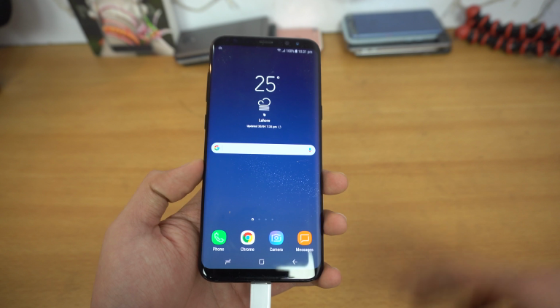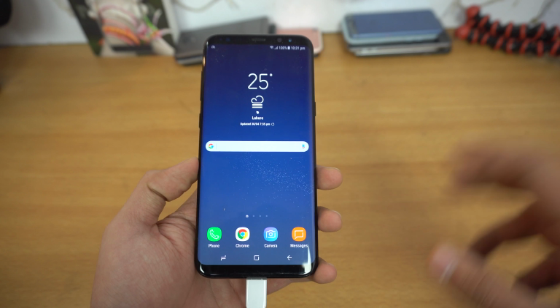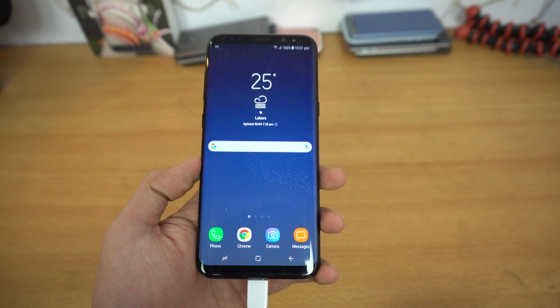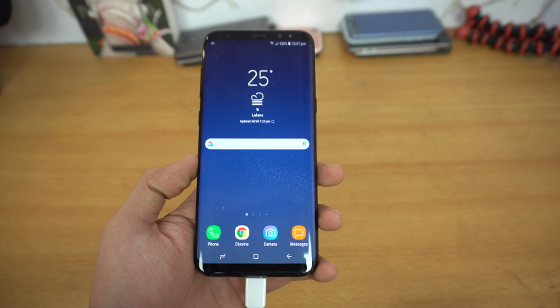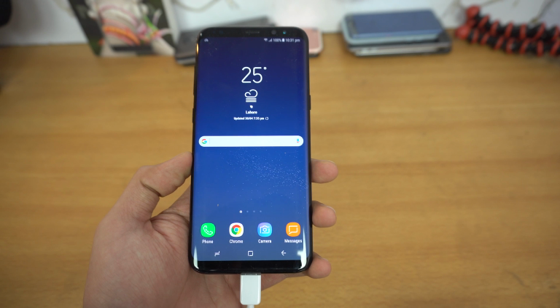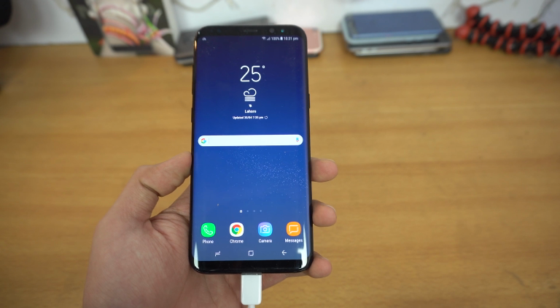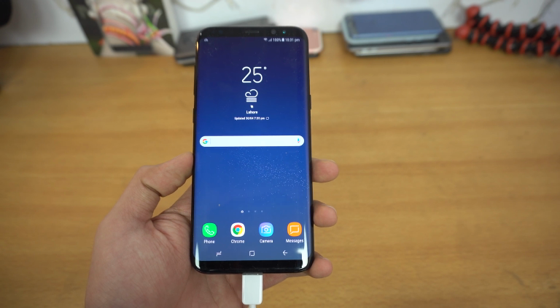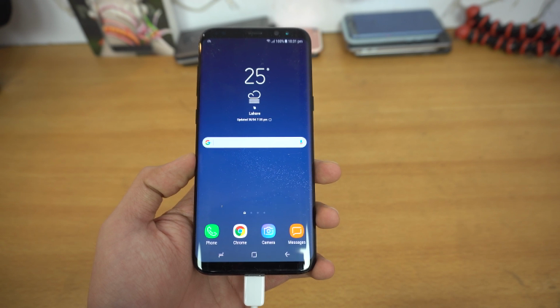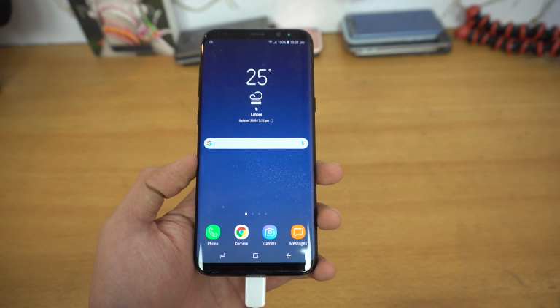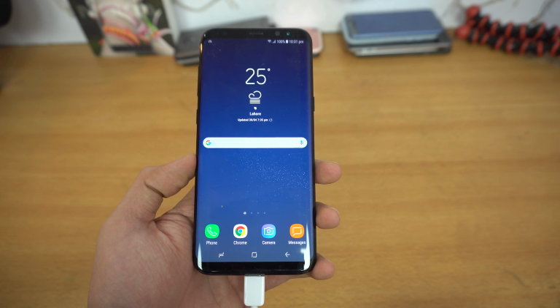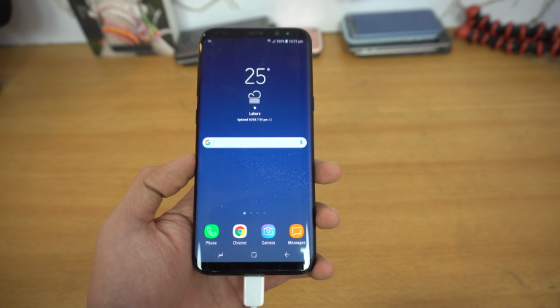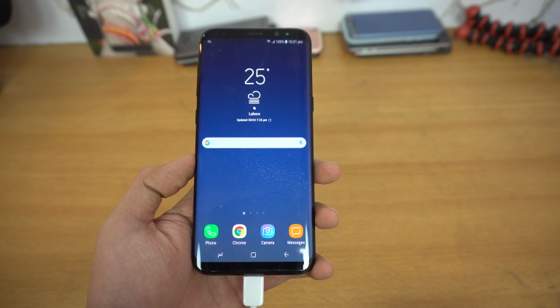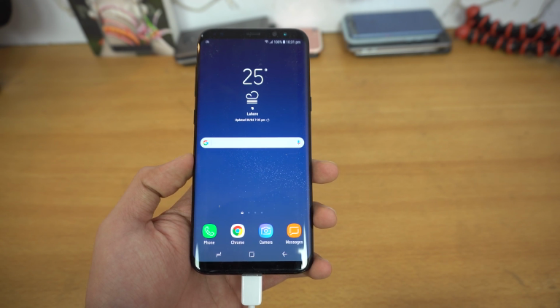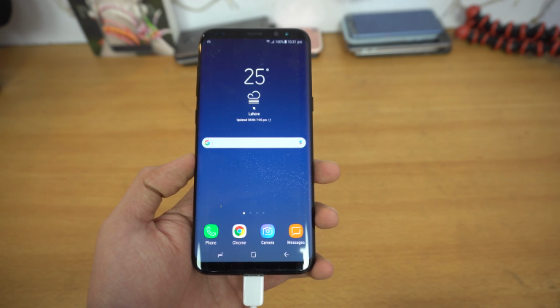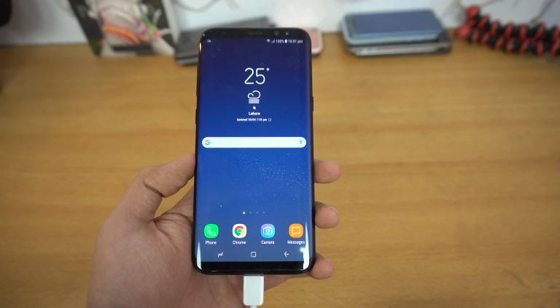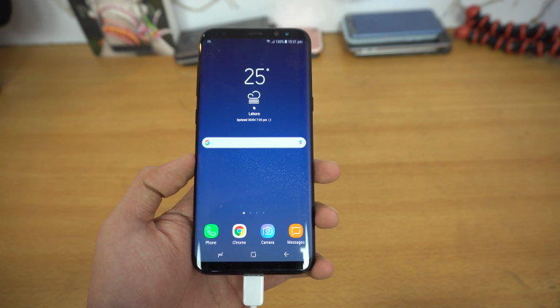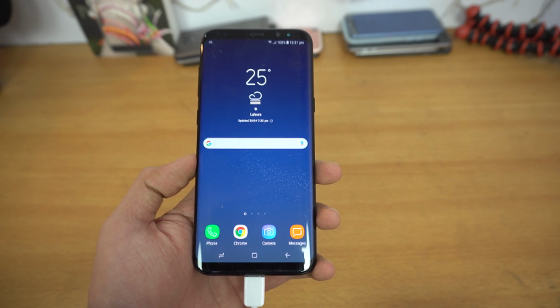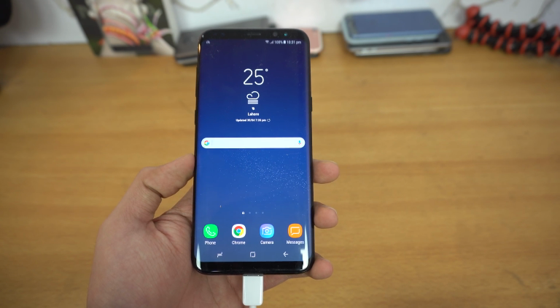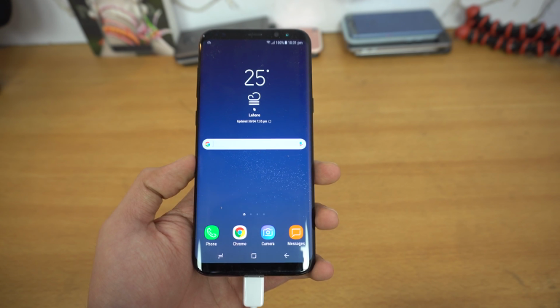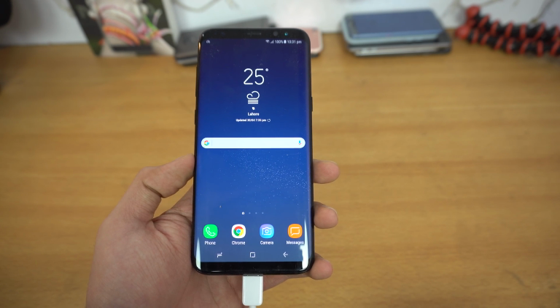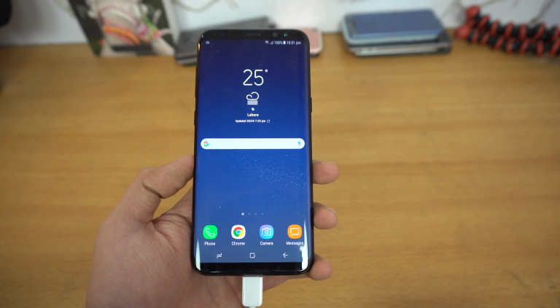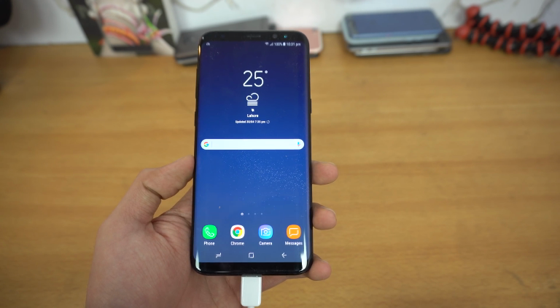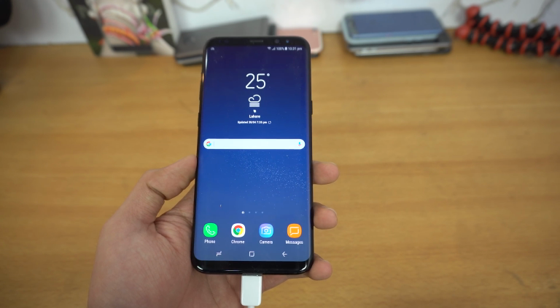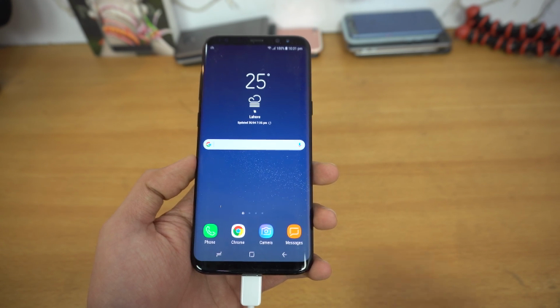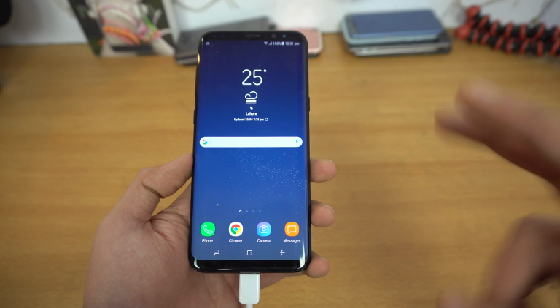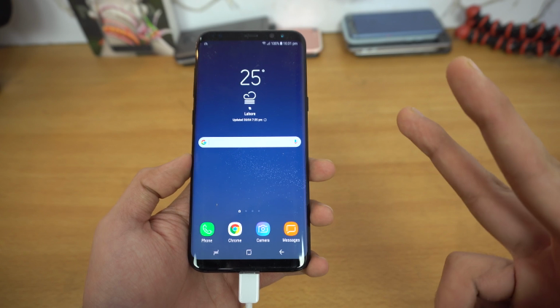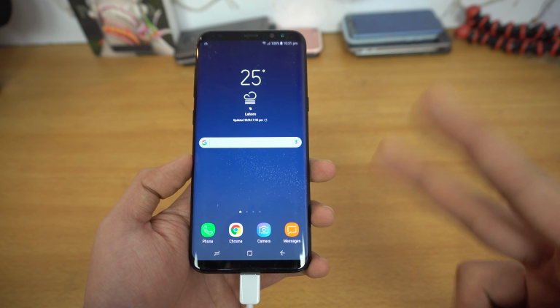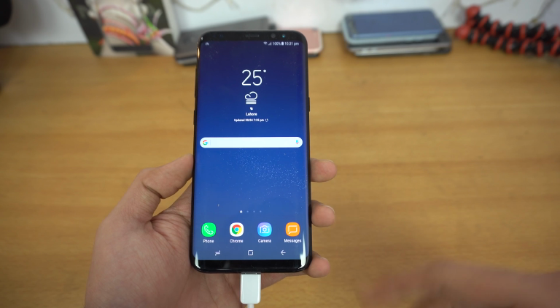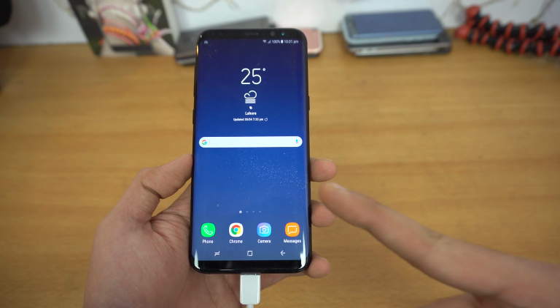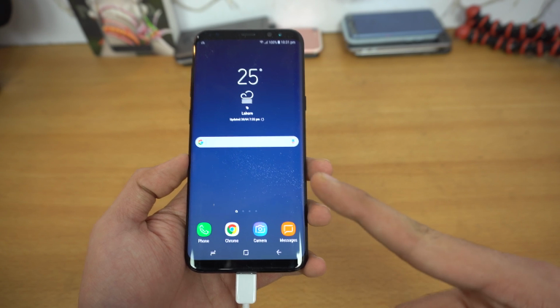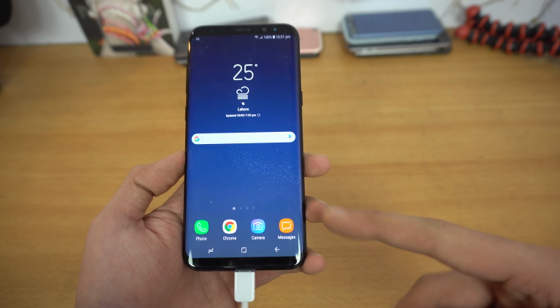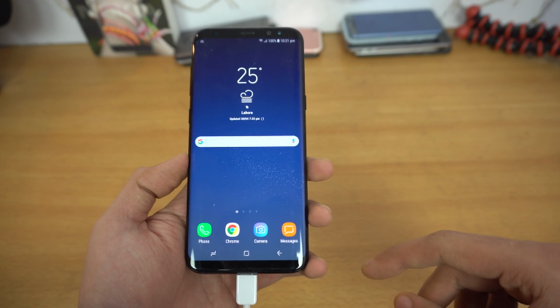Hey guys! I'm back with another video and today we're going to be doing a battery drain test of two resolutions of the Galaxy S8 Plus.